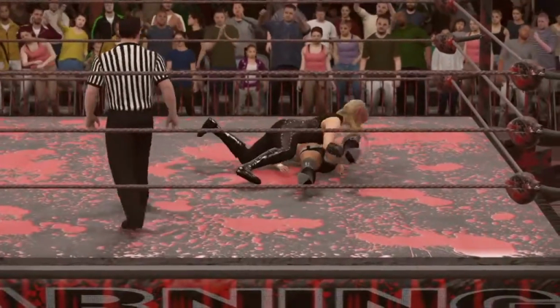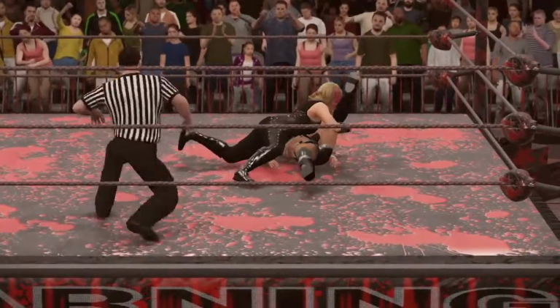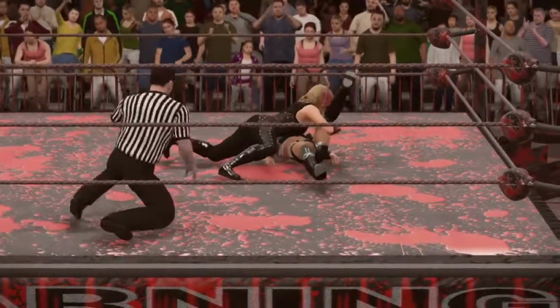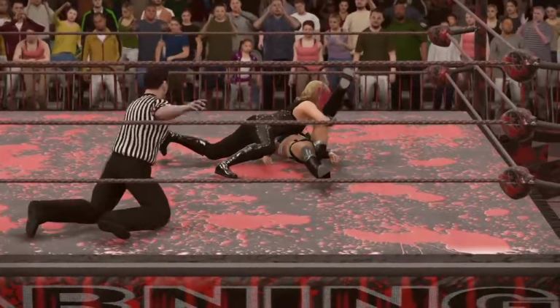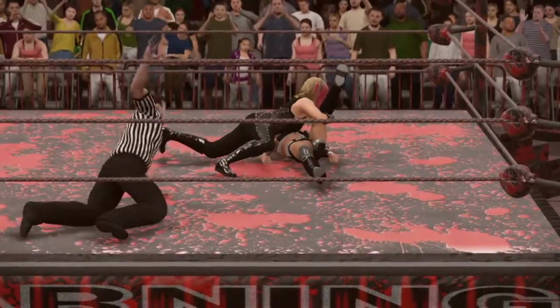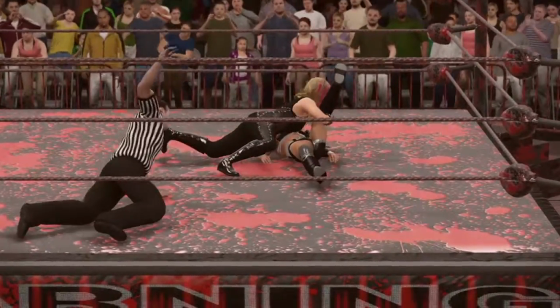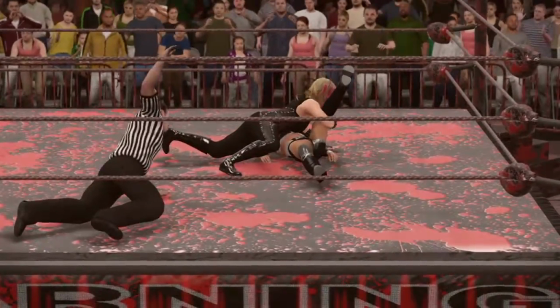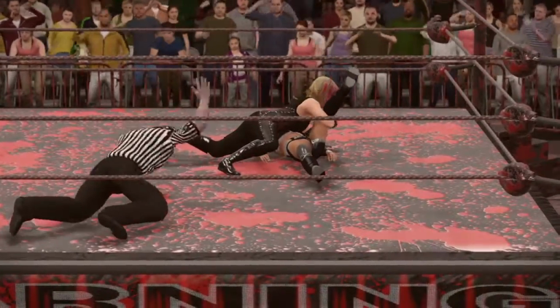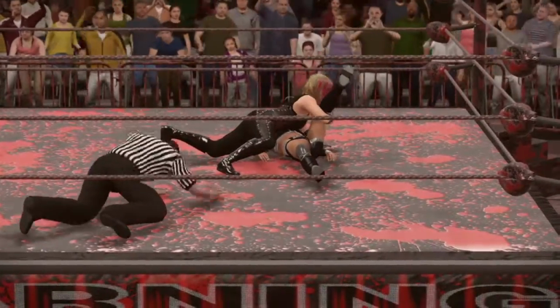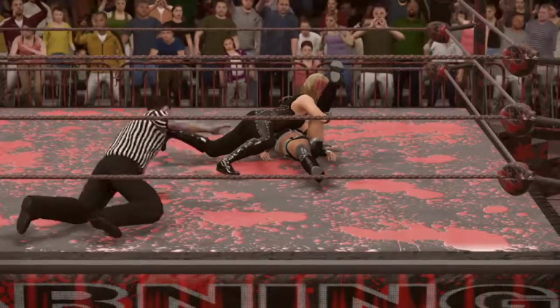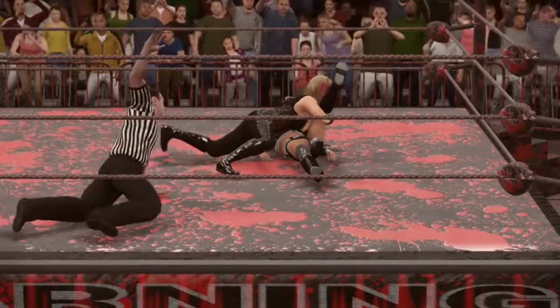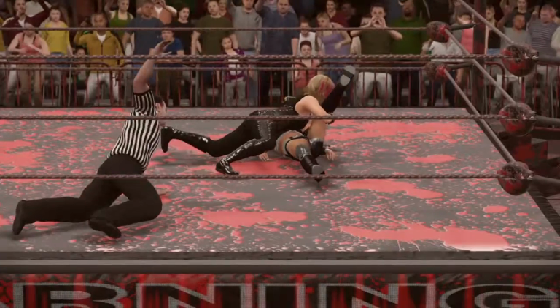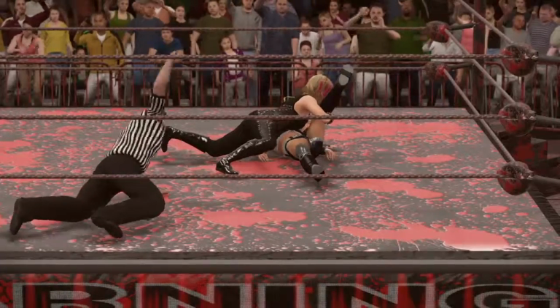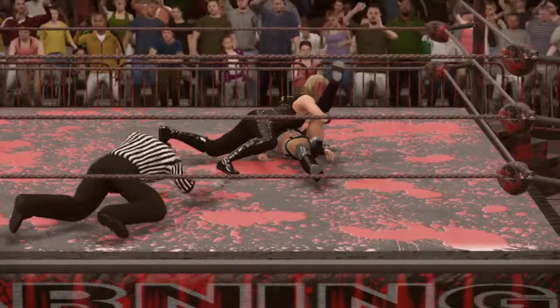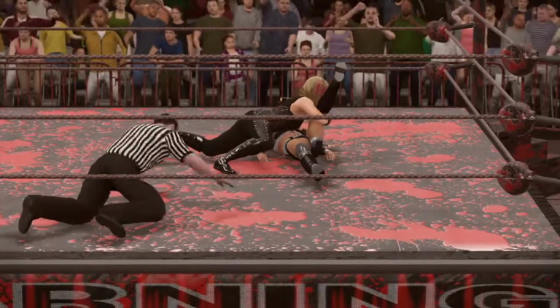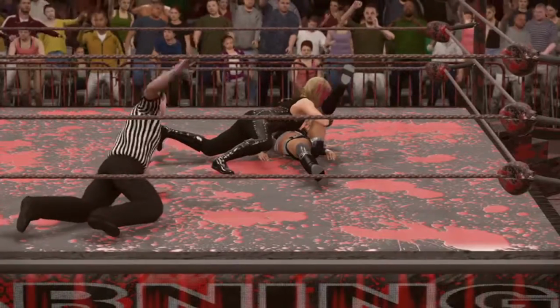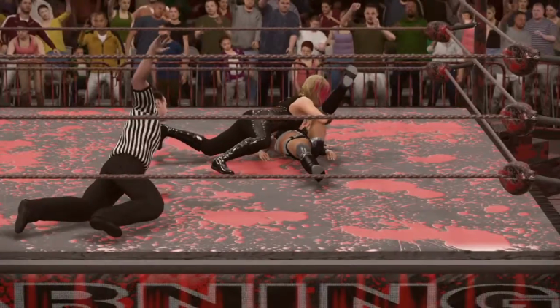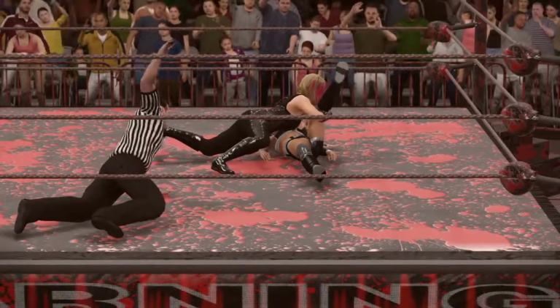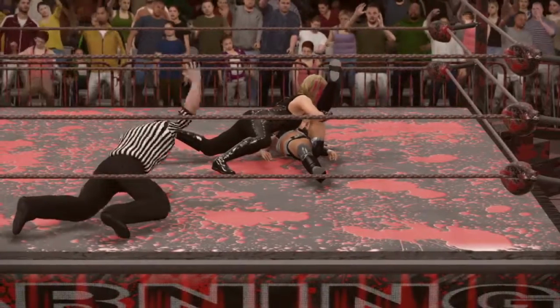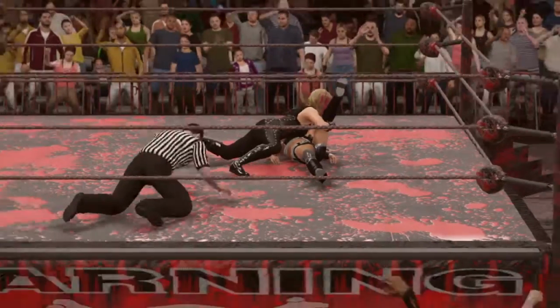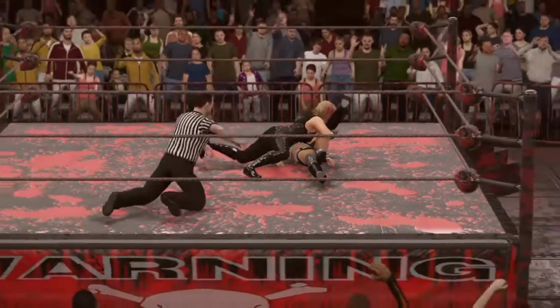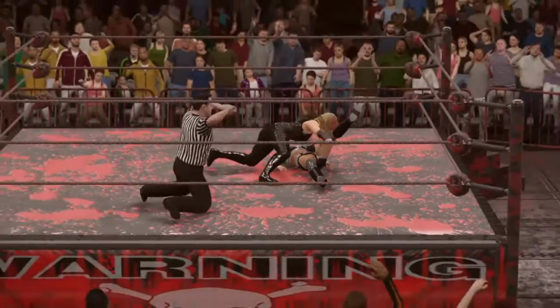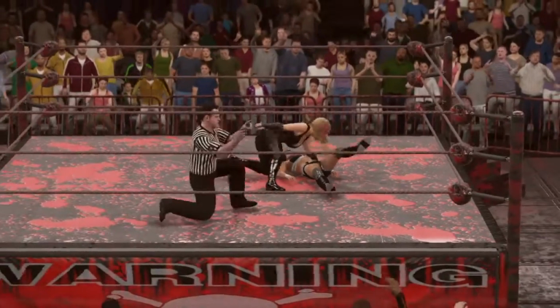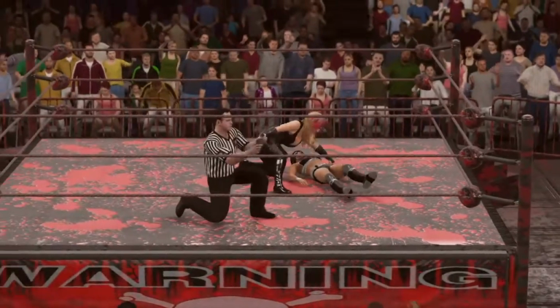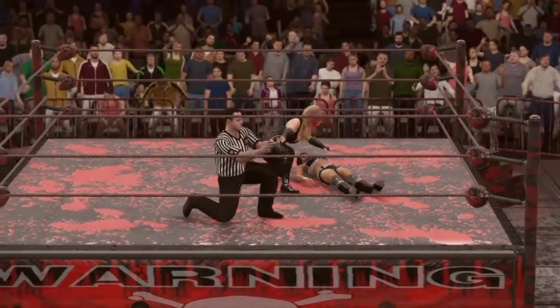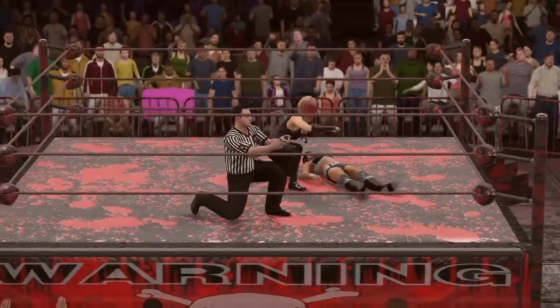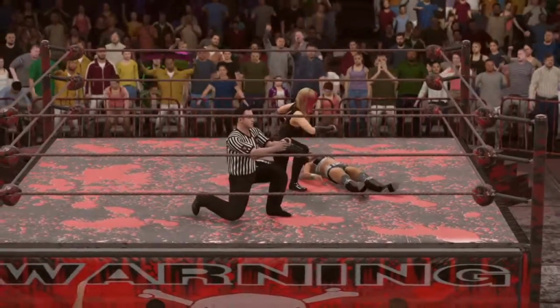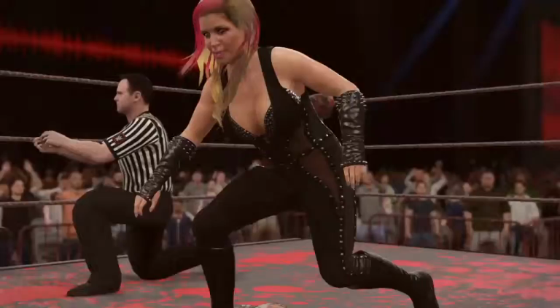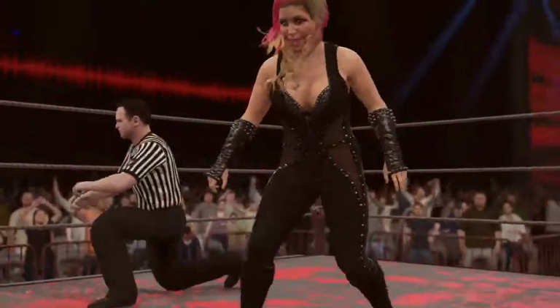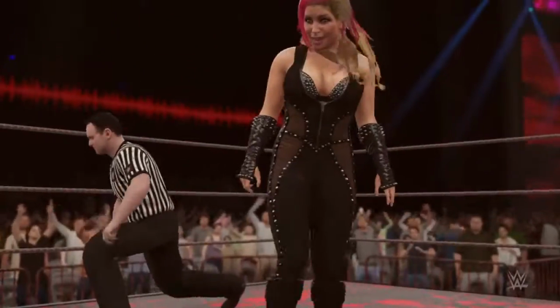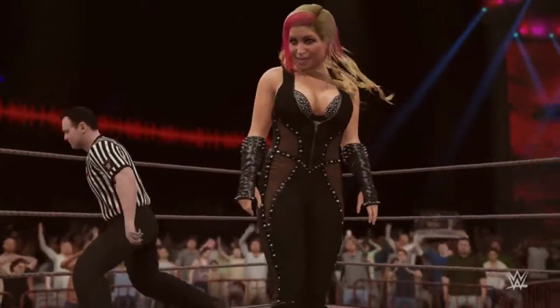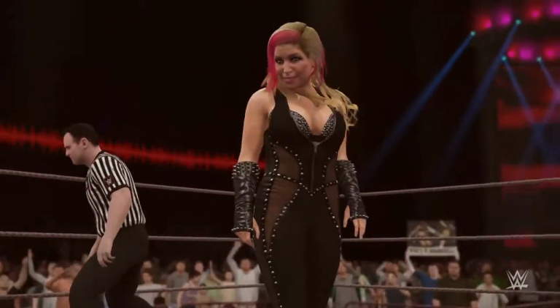Whoa! She's got the cover! One, two, three! Here's your winner, ladies and gentlemen.